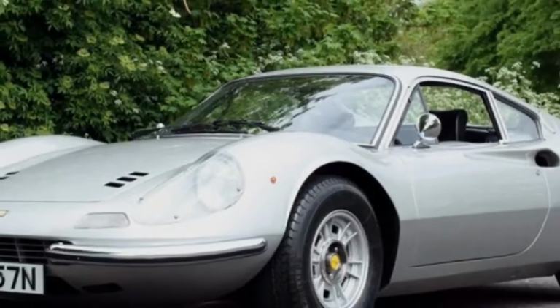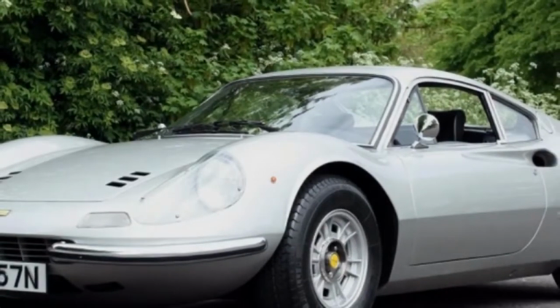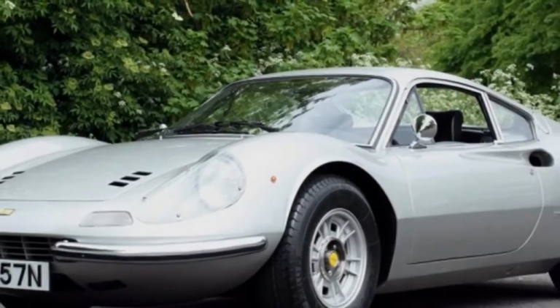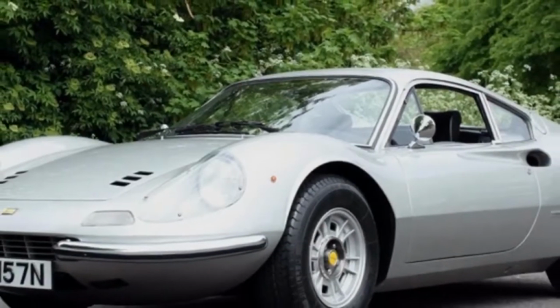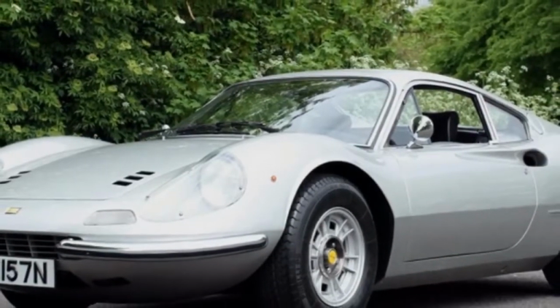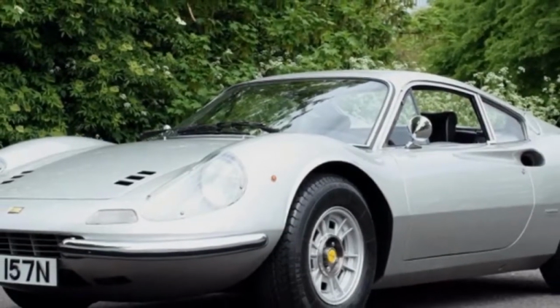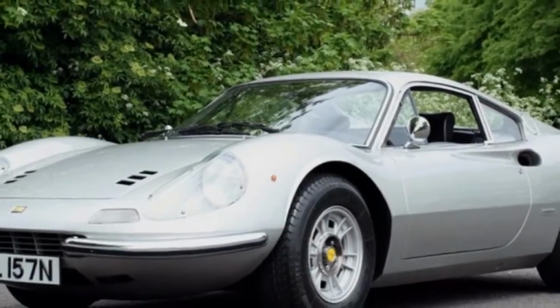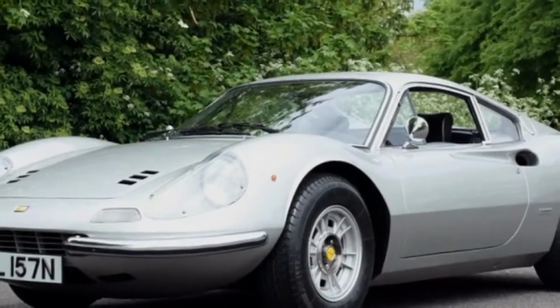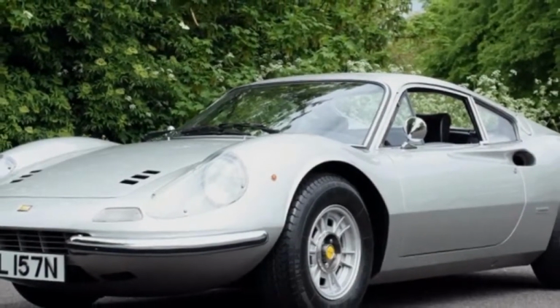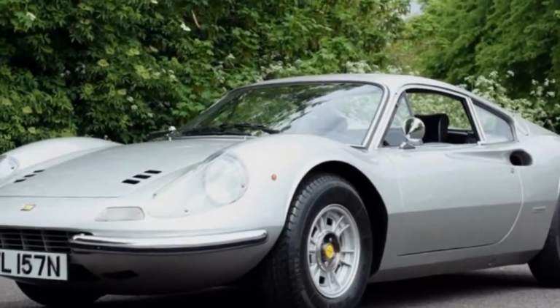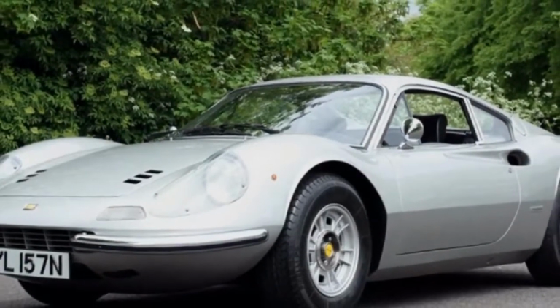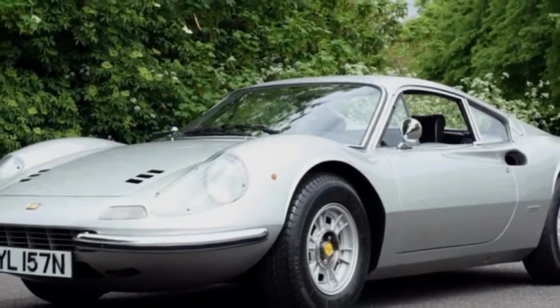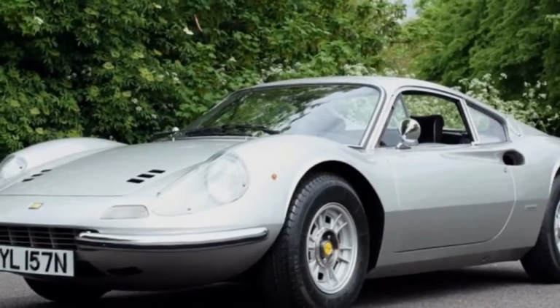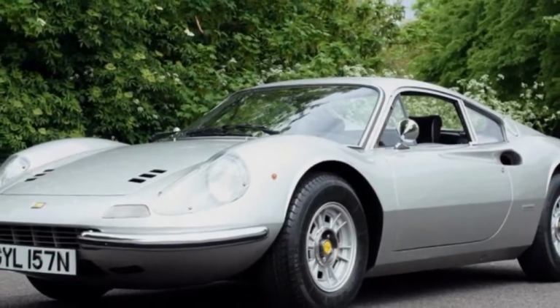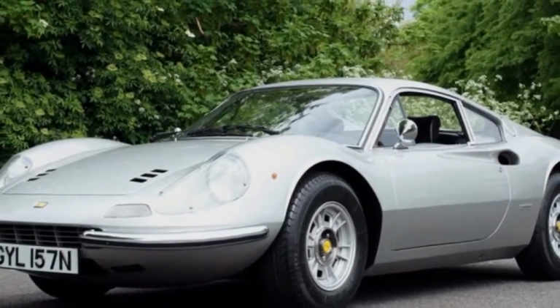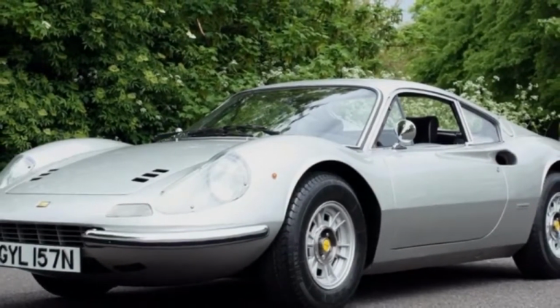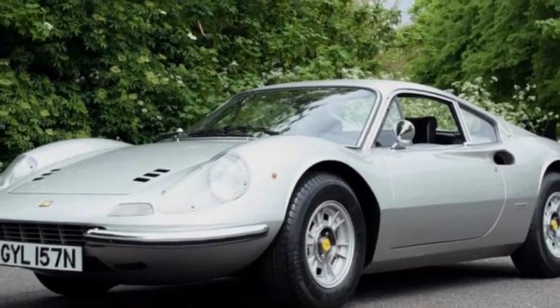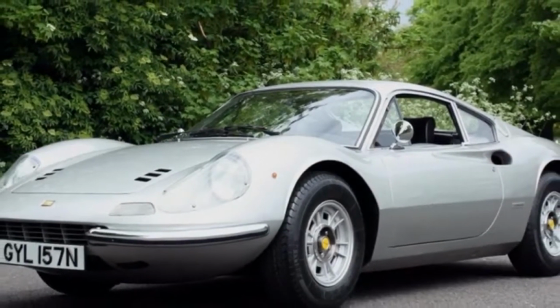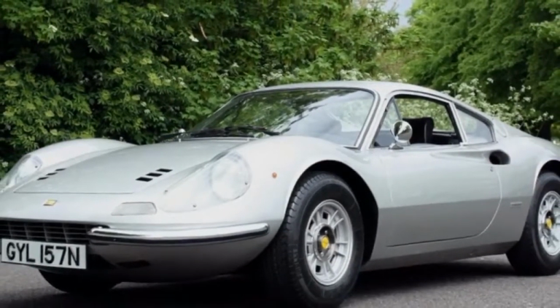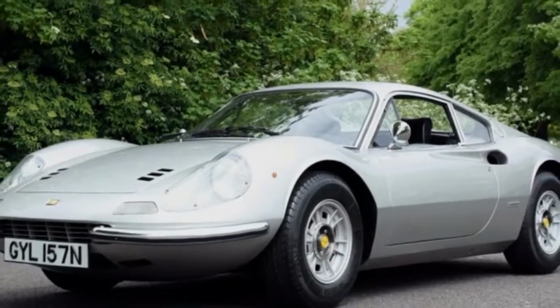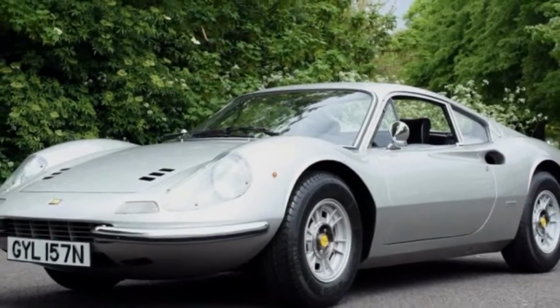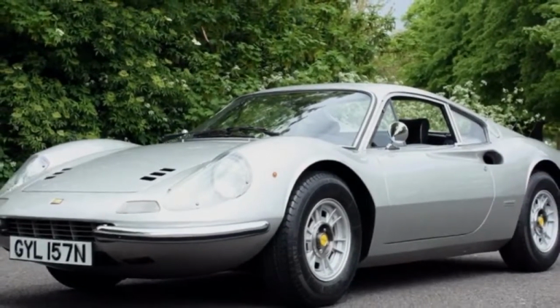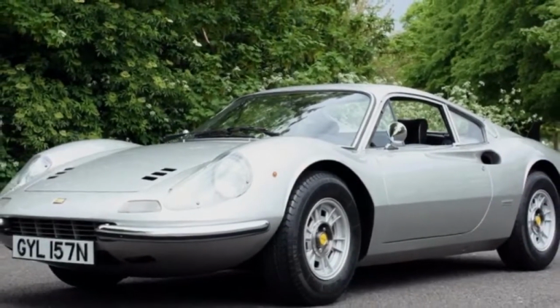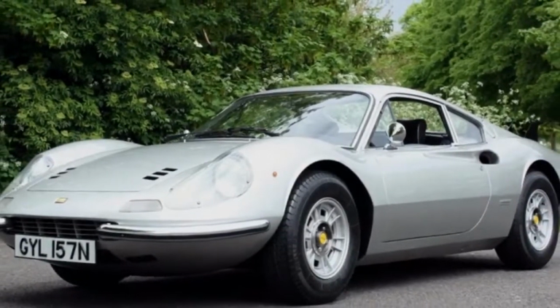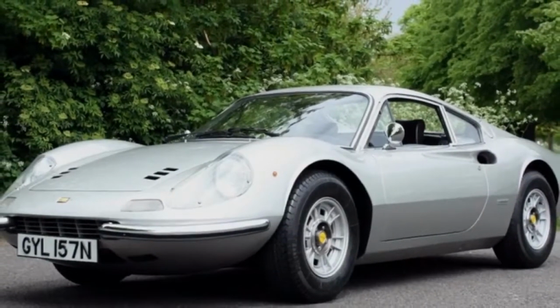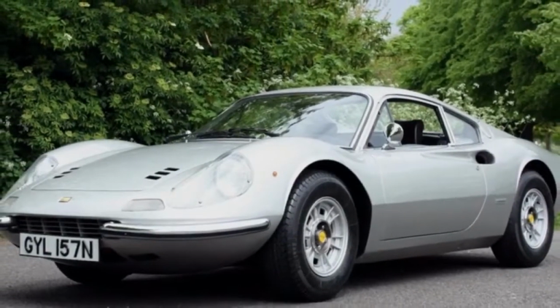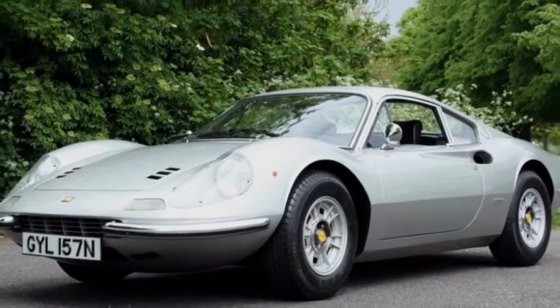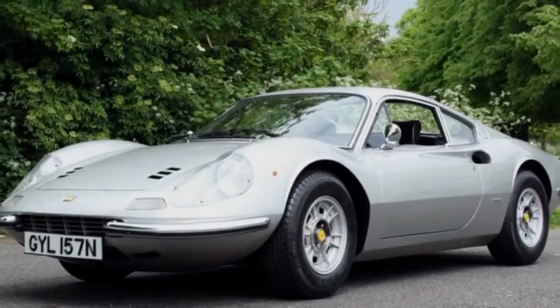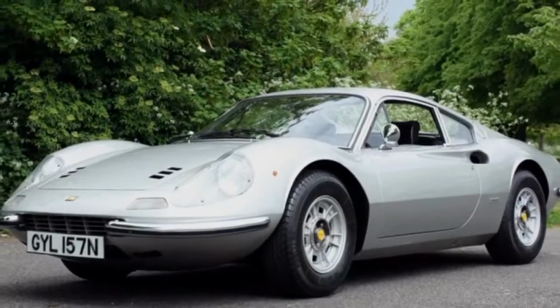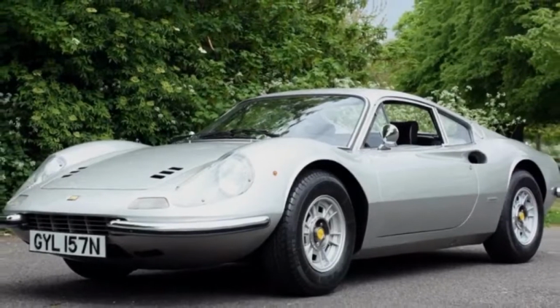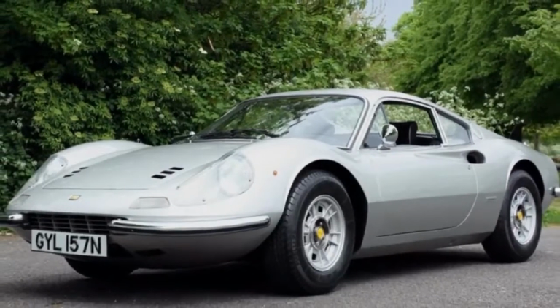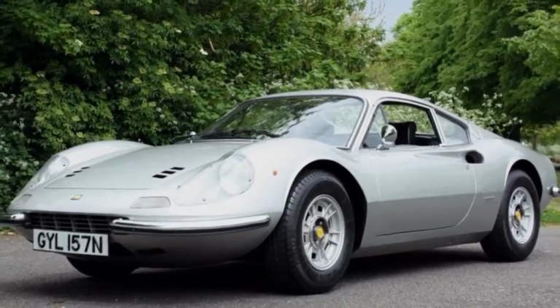Its owner, David Crowther, bought it in 1993, and he's its third owner.